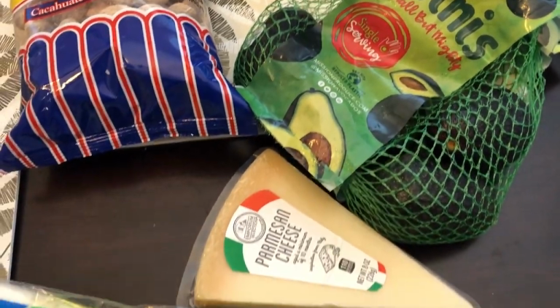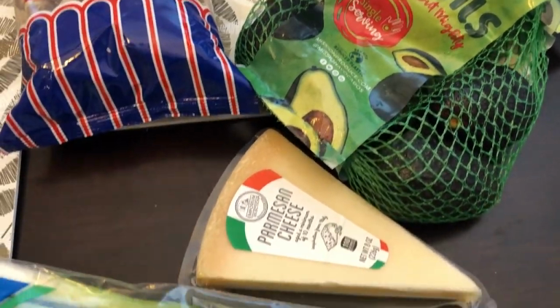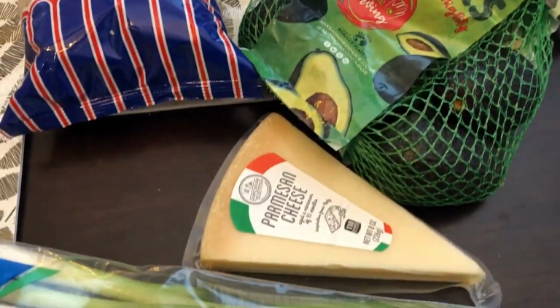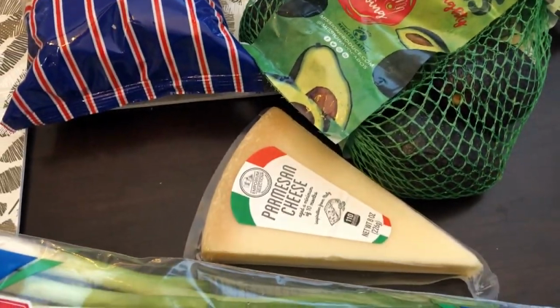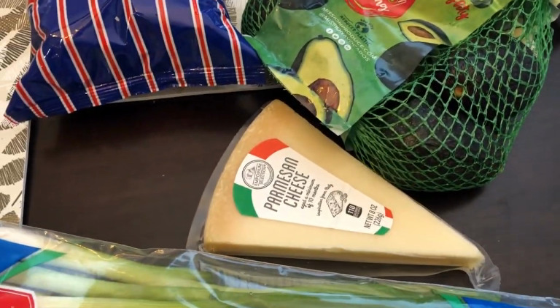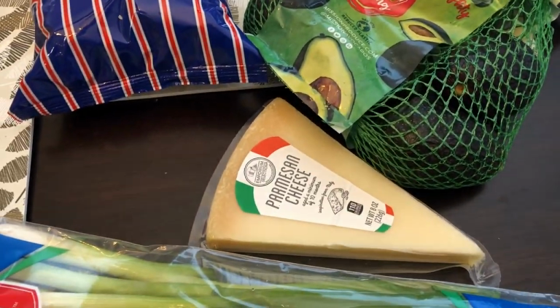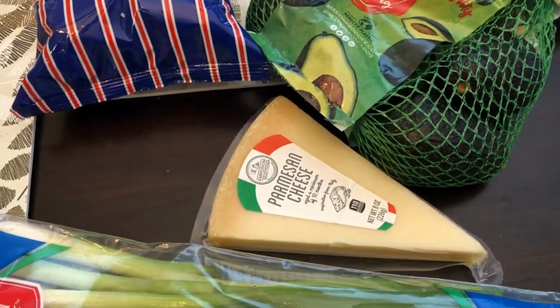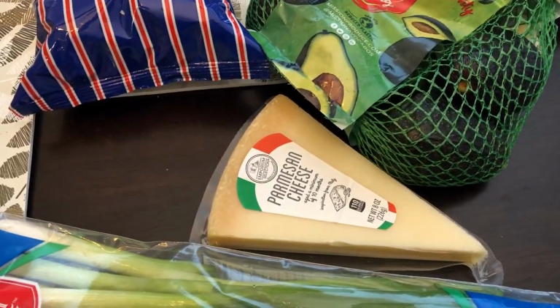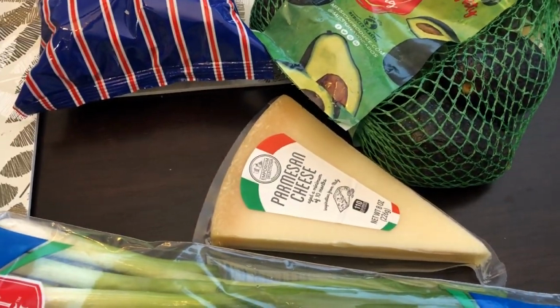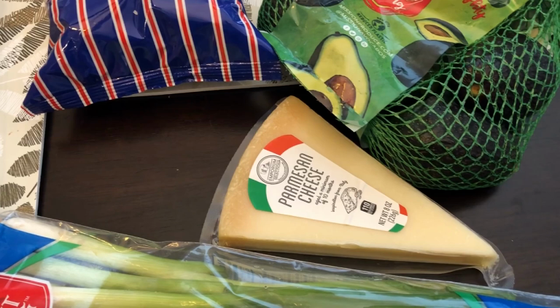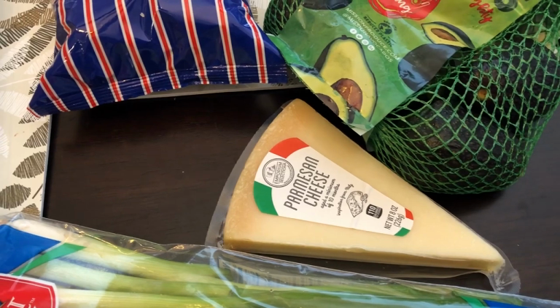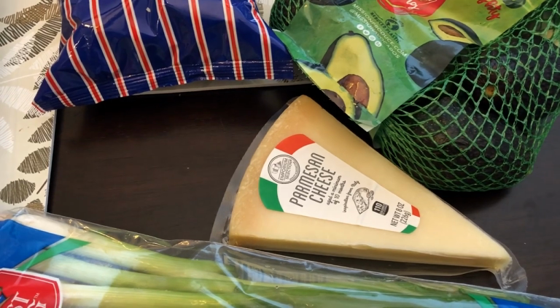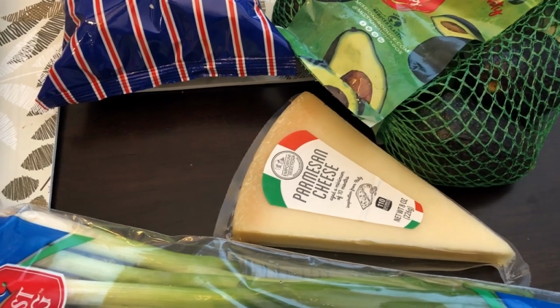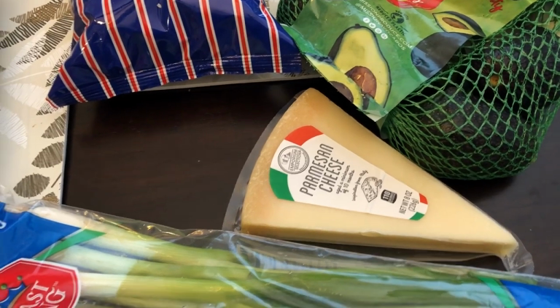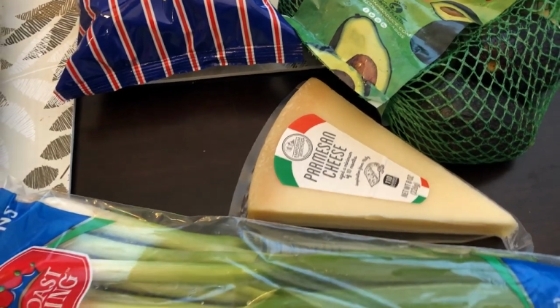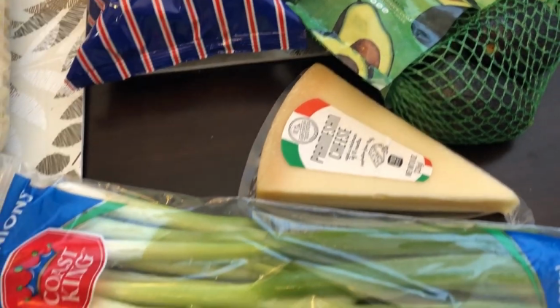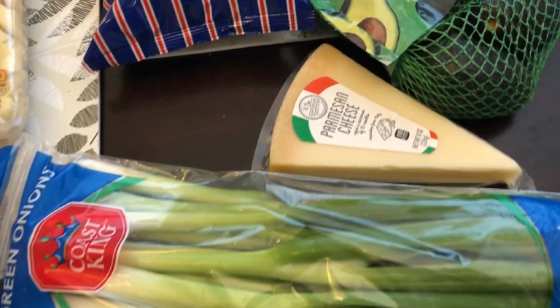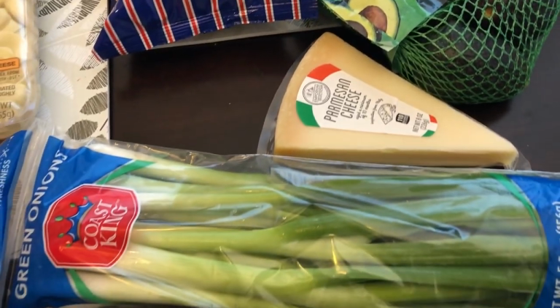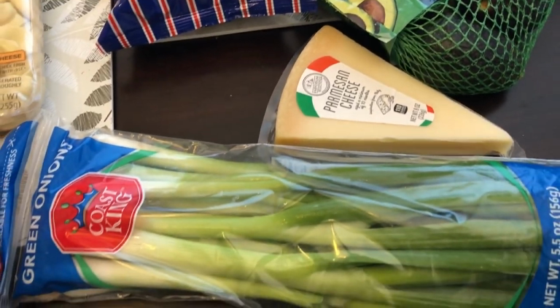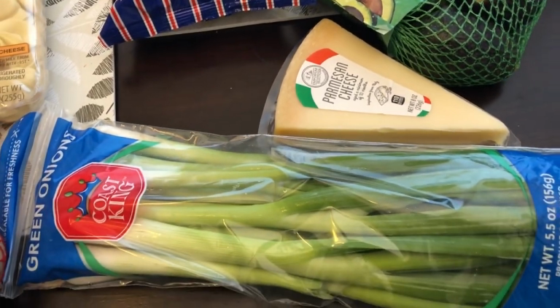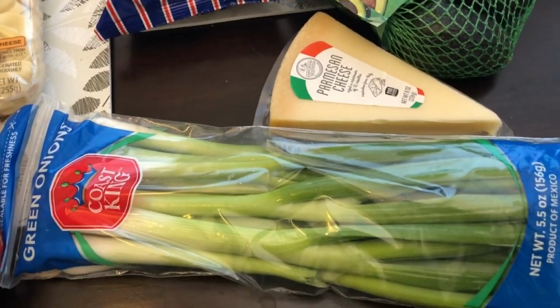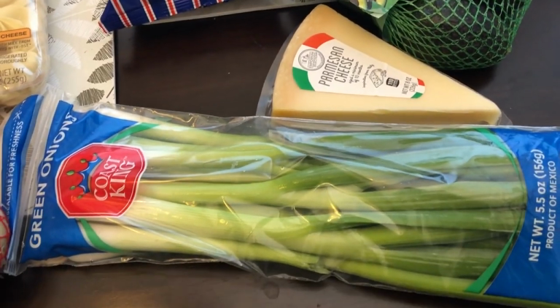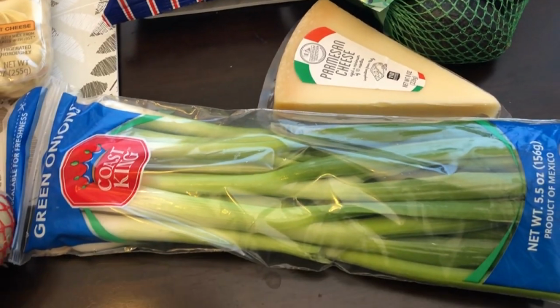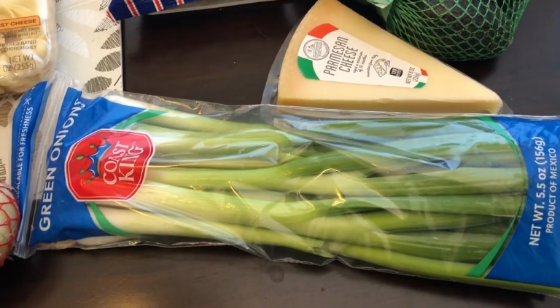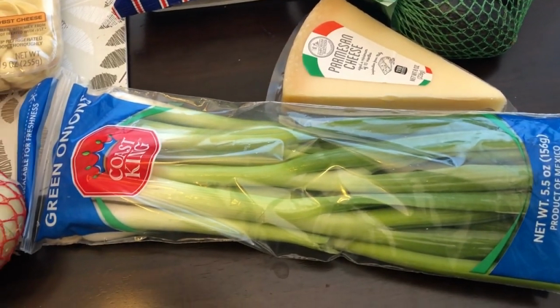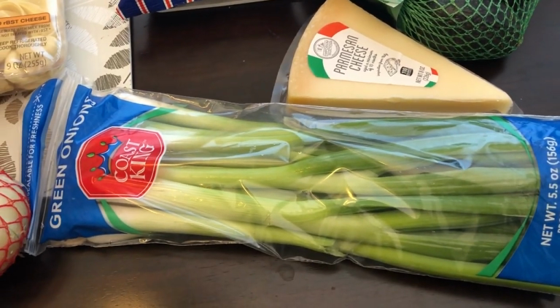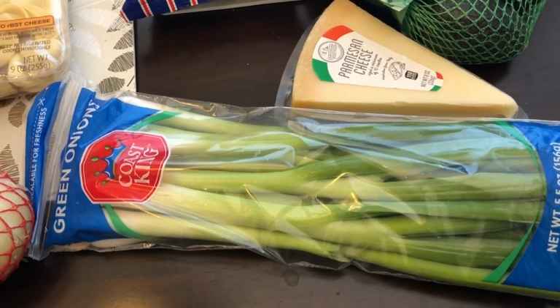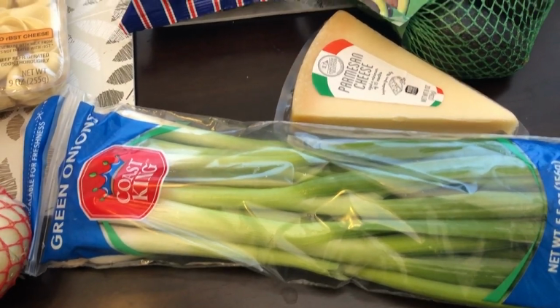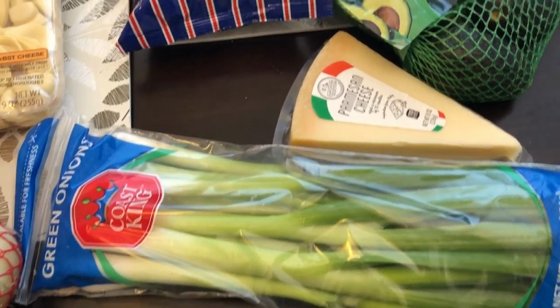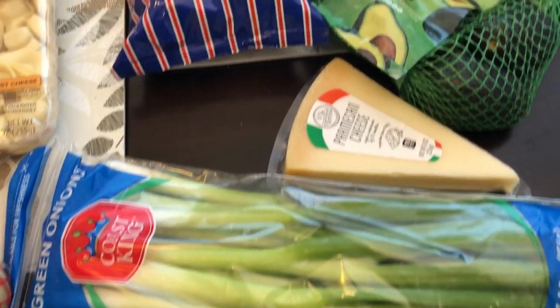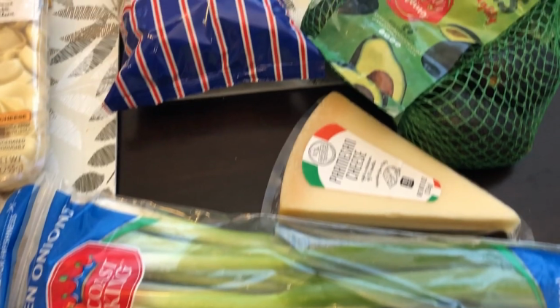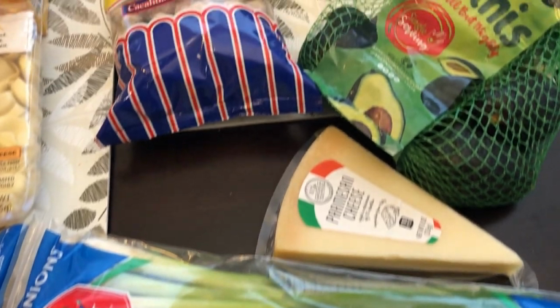I grabbed some parmesan cheese for a recipe that I'm going to be trying out, and some green onions just because I love to have green onions on hand.